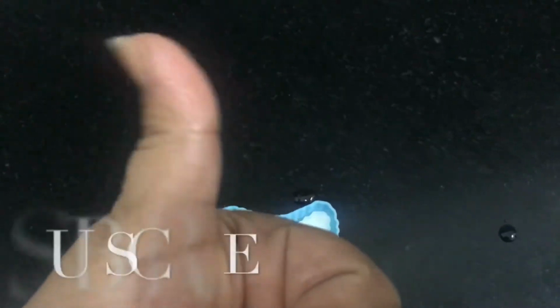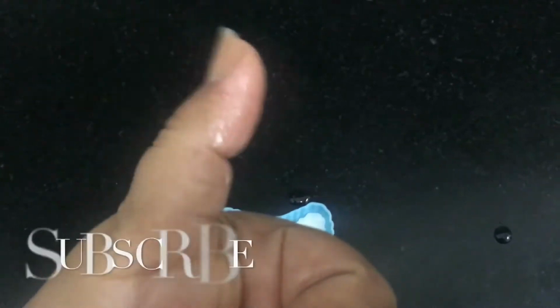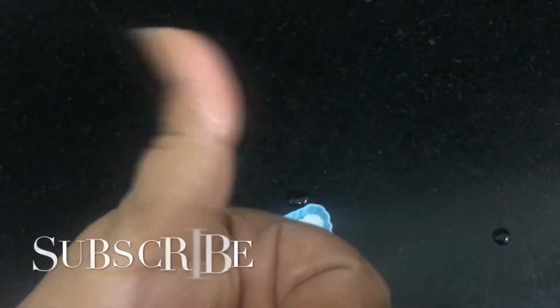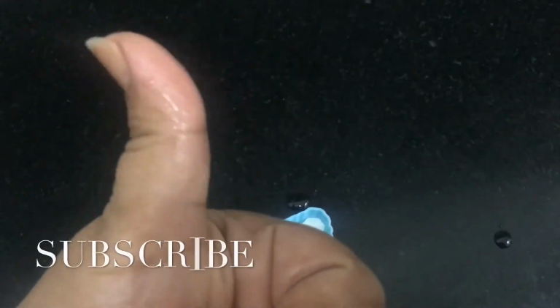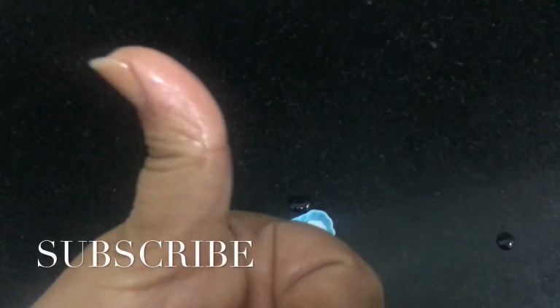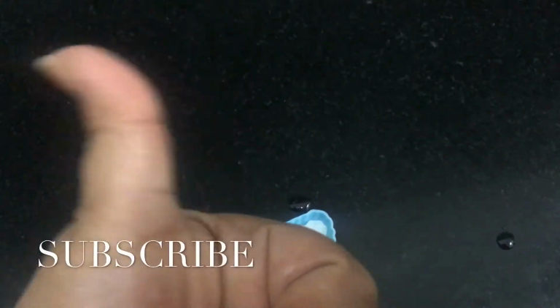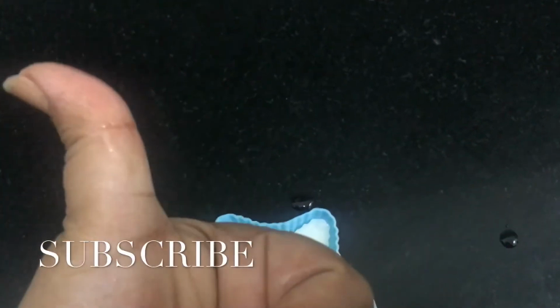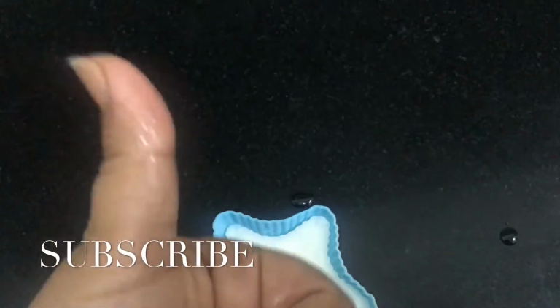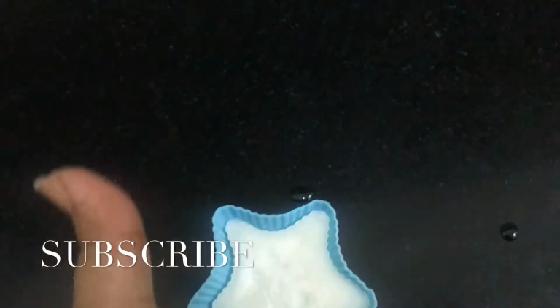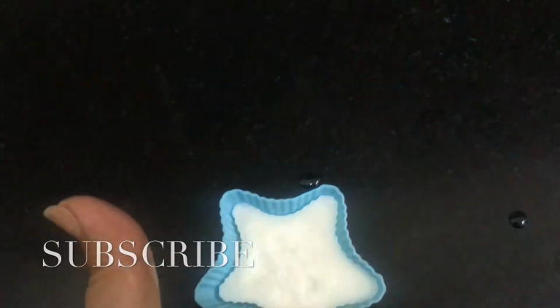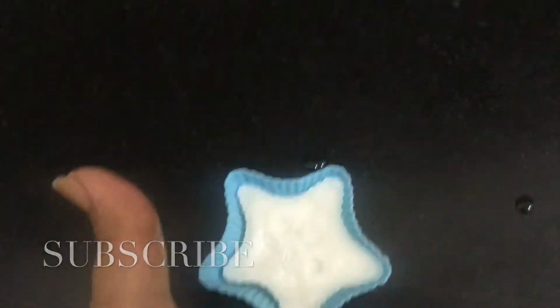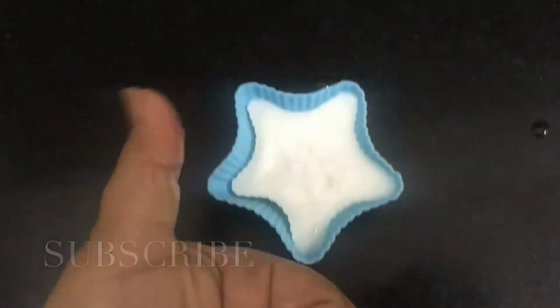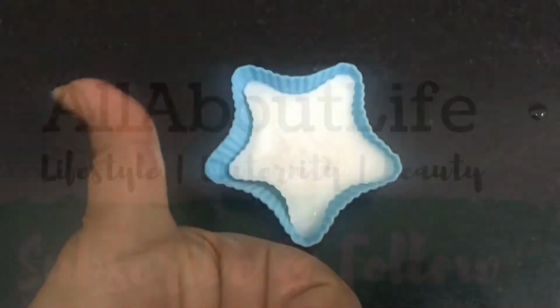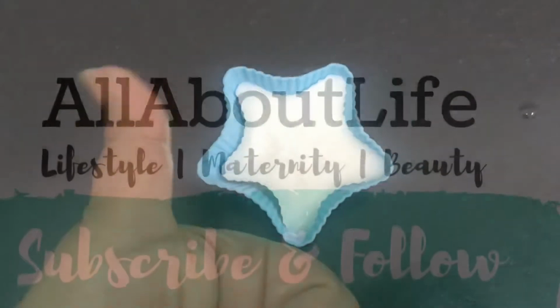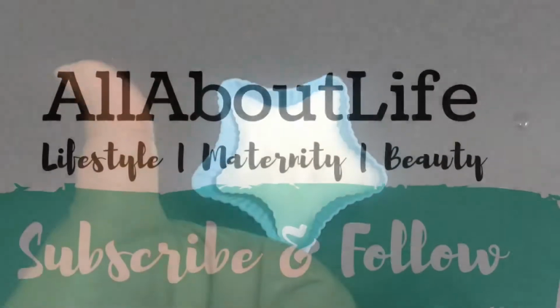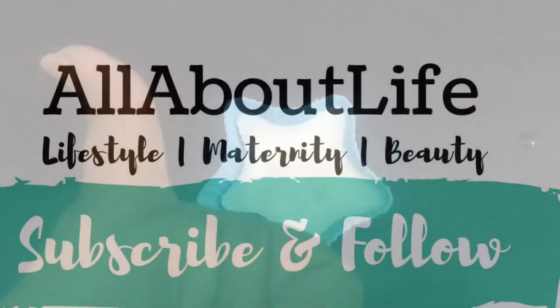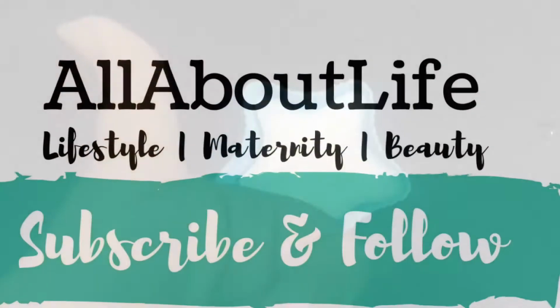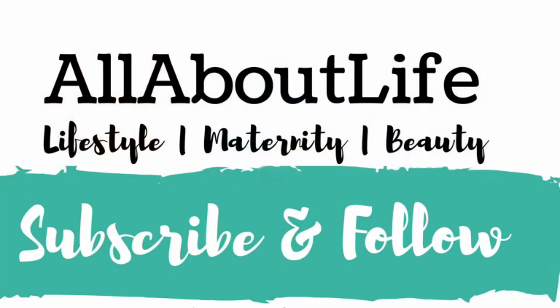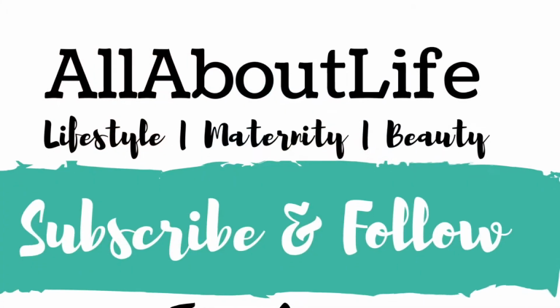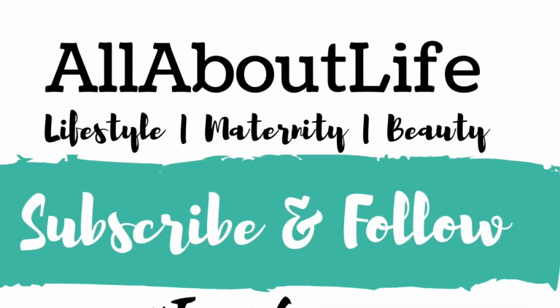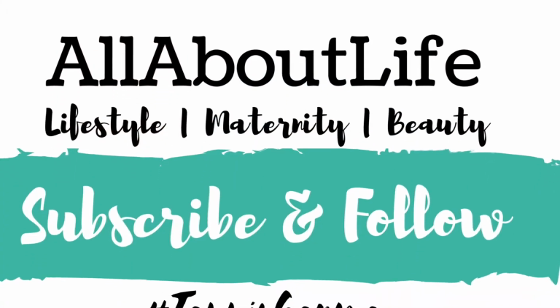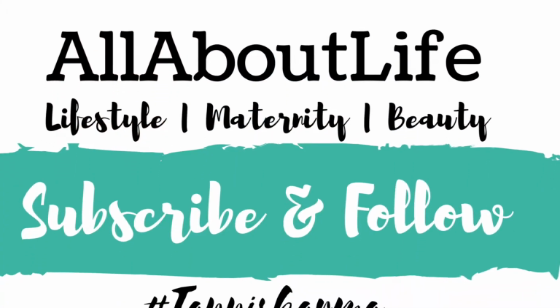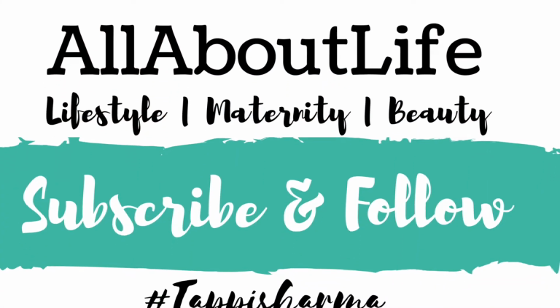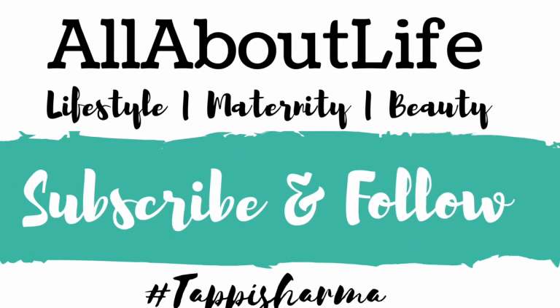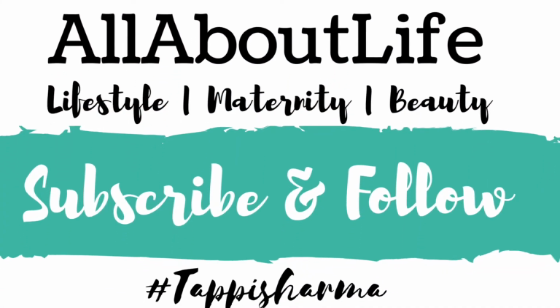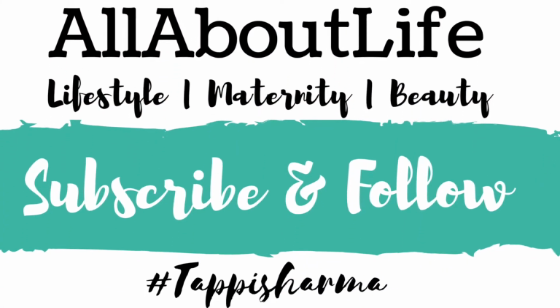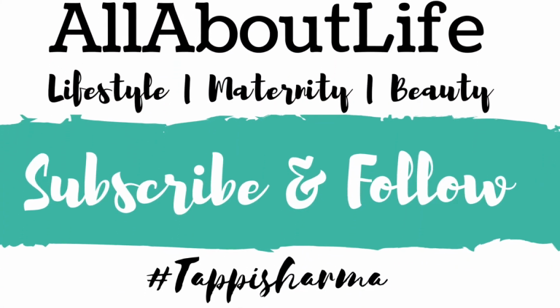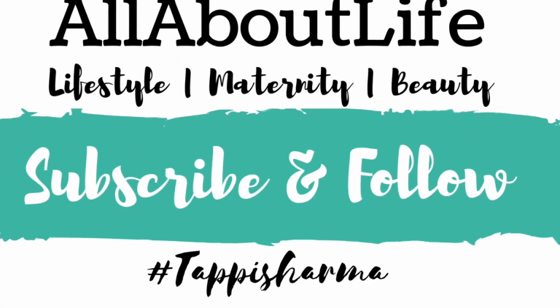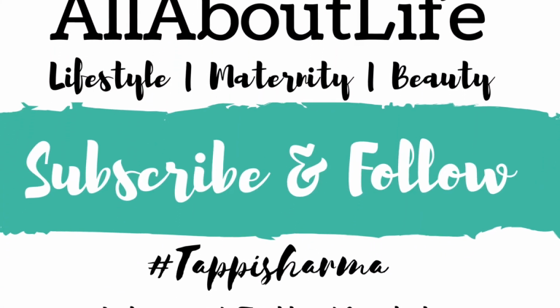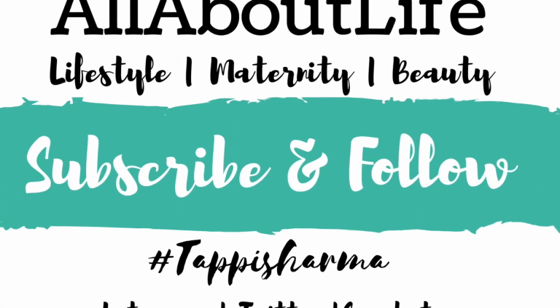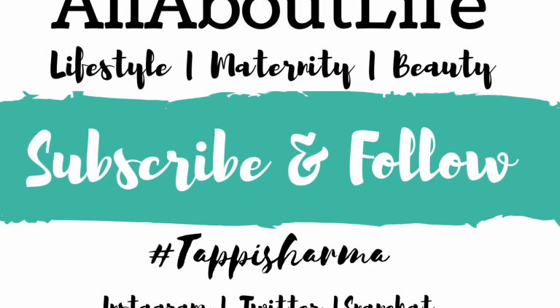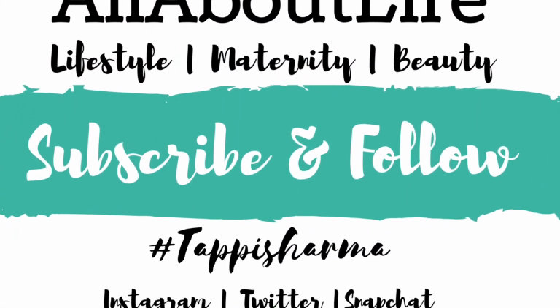If you do, please don't forget to subscribe to my channel and like this video. Follow me here — bye!